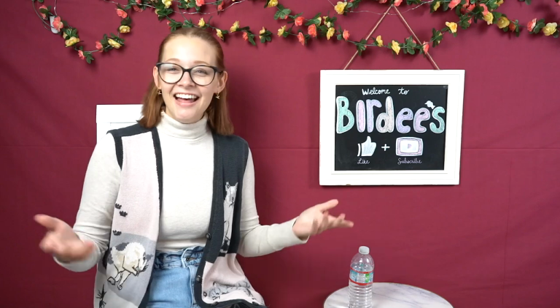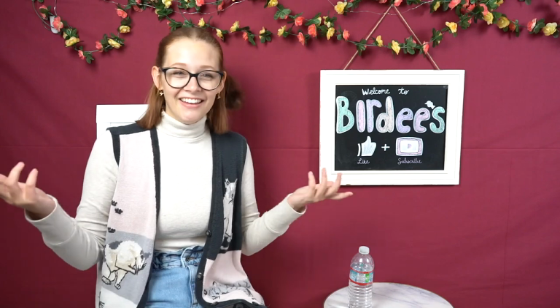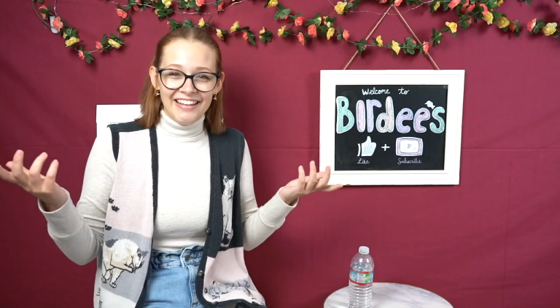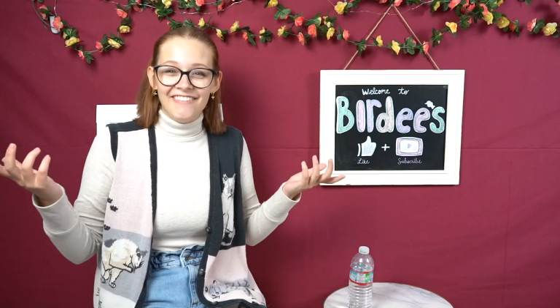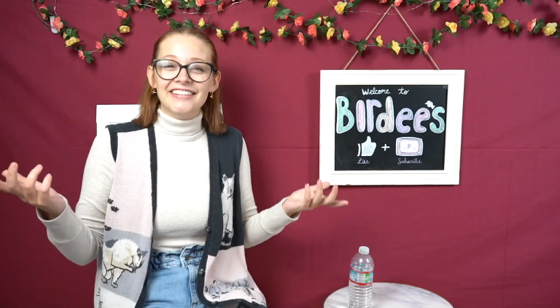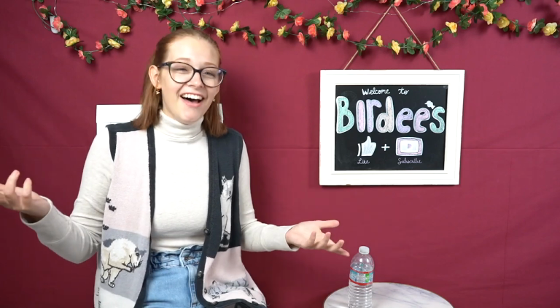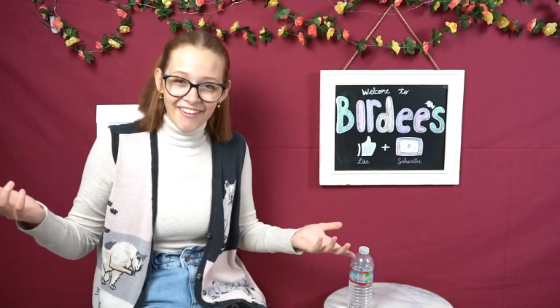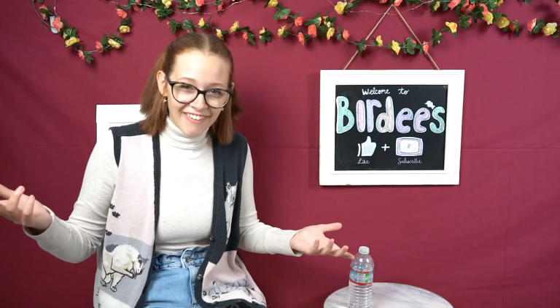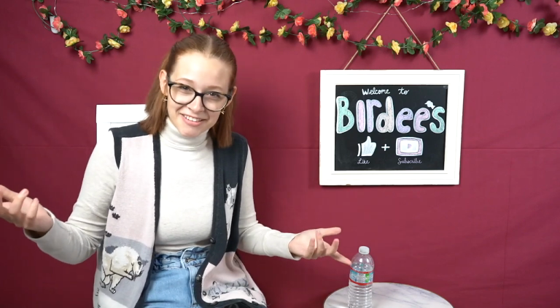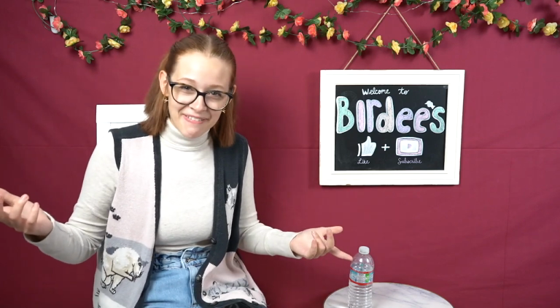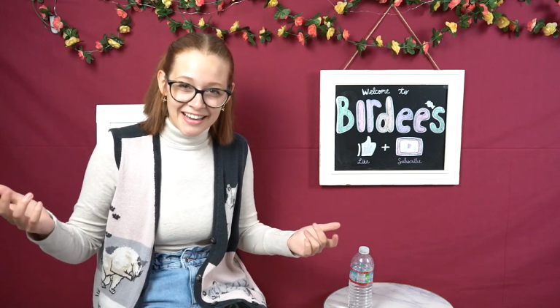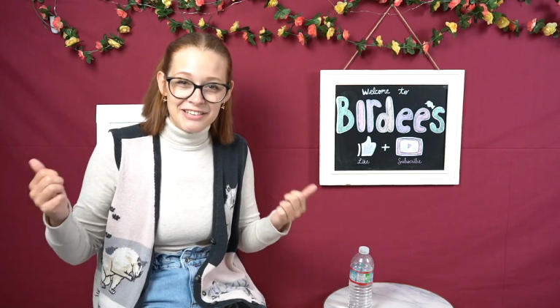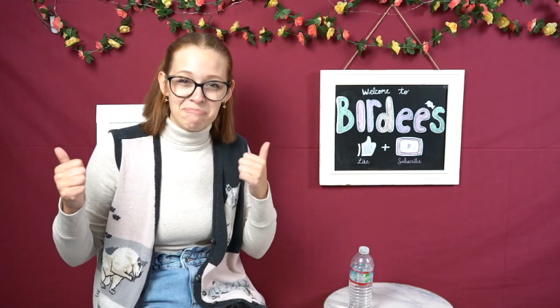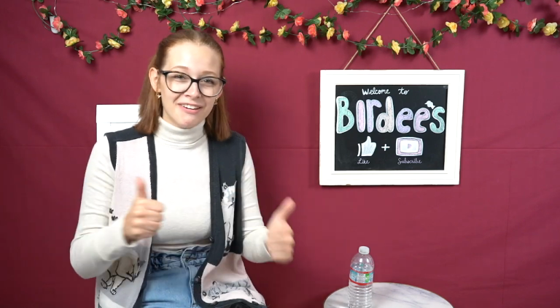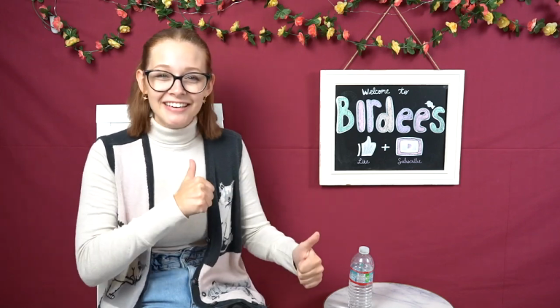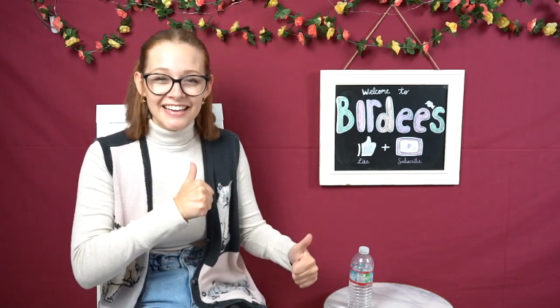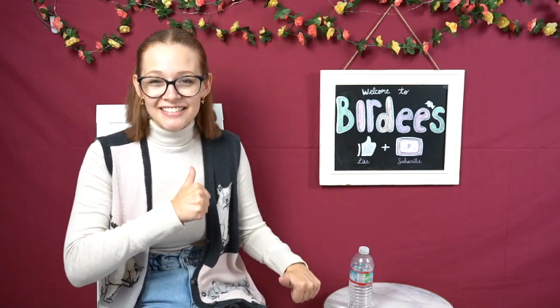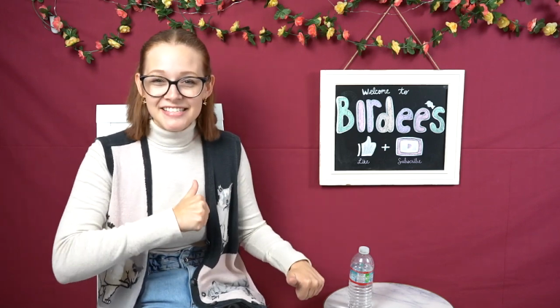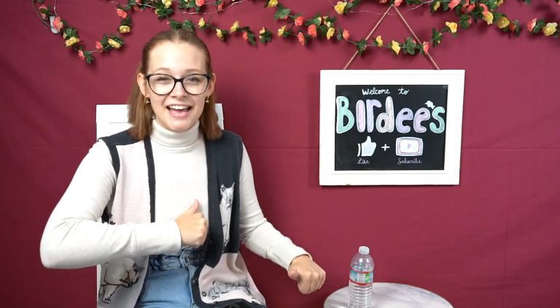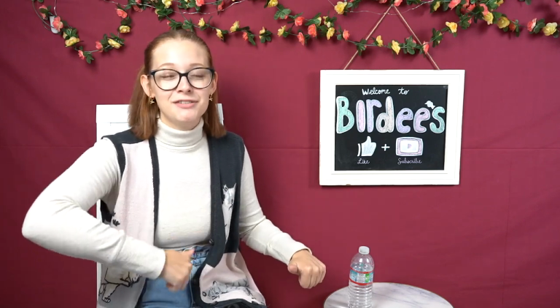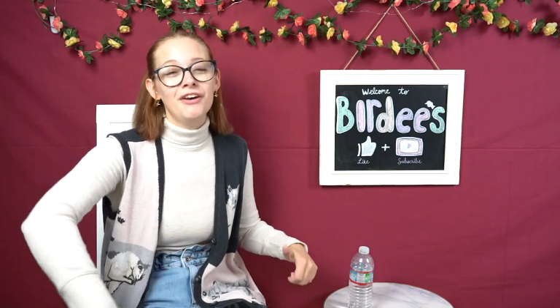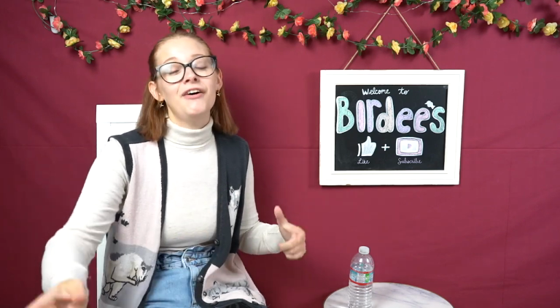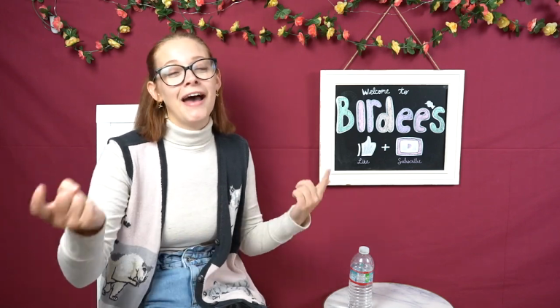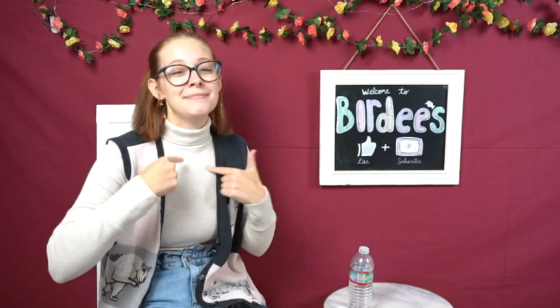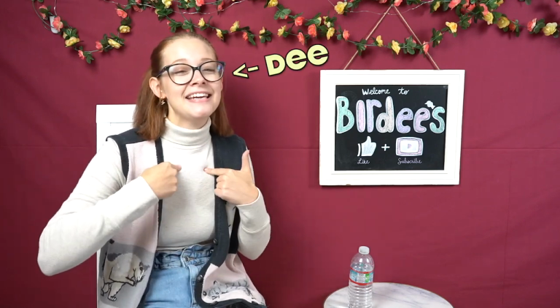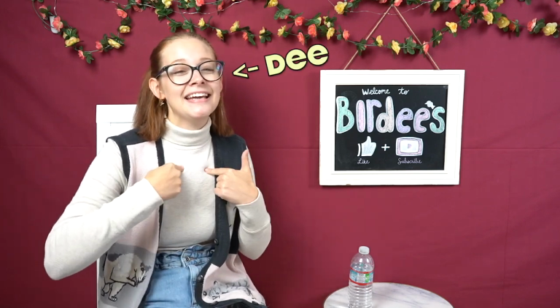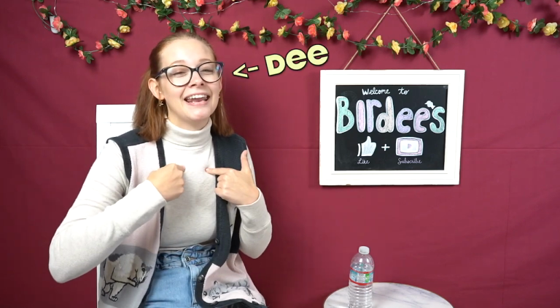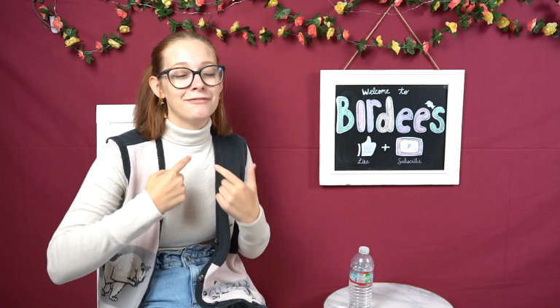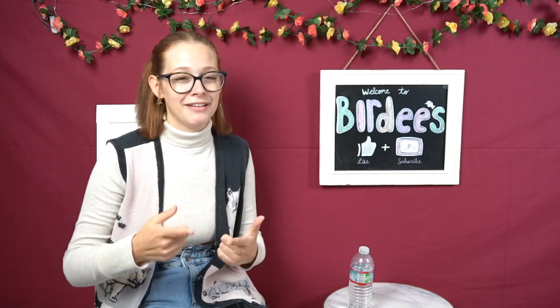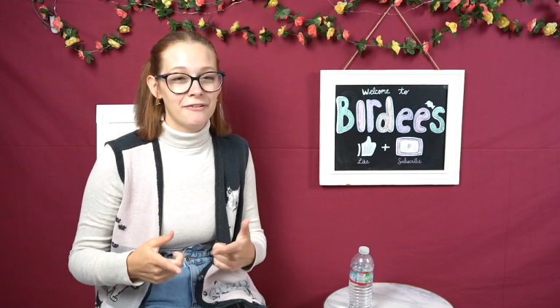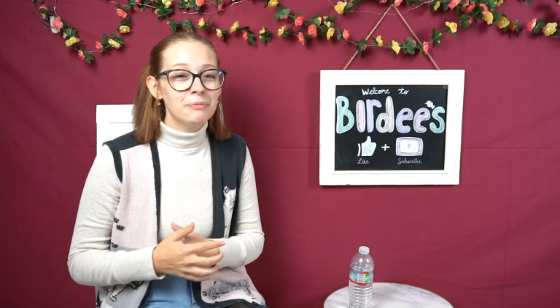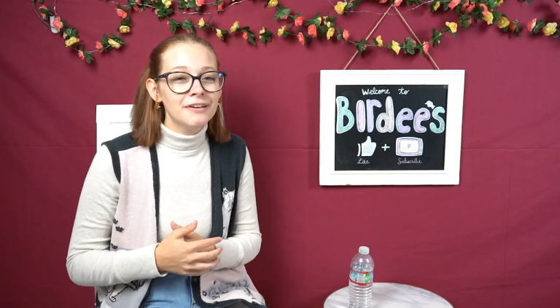Hello, hello, hello! Welcome back to Birdies! As you know, I'm Dee, and I really love birds.